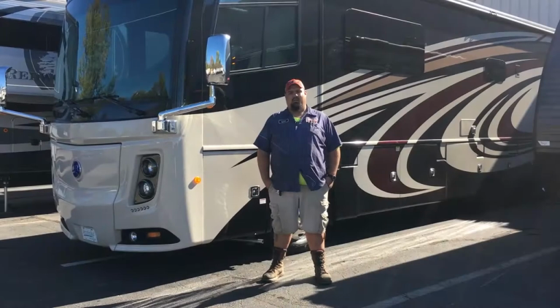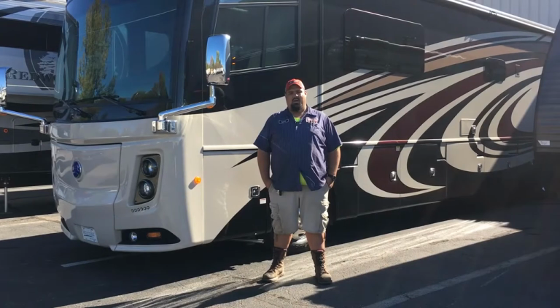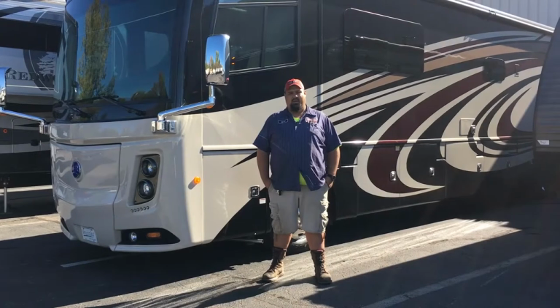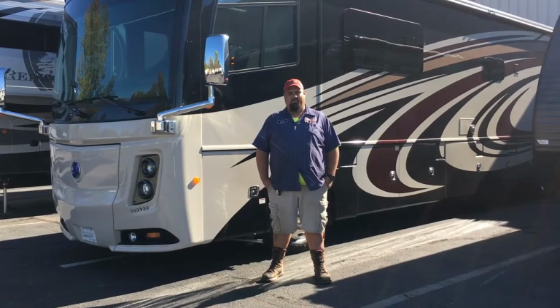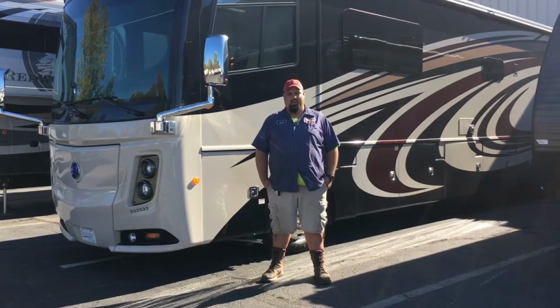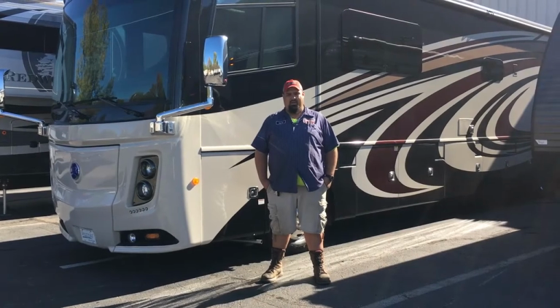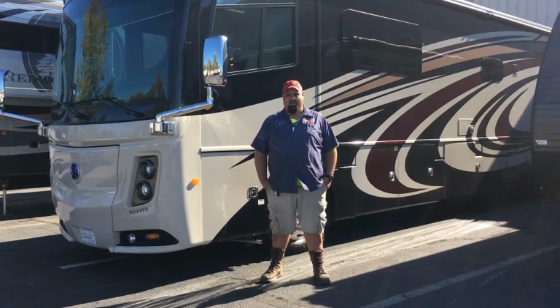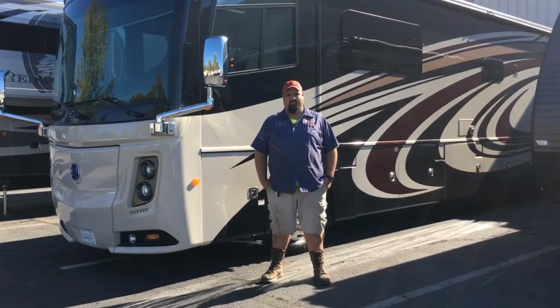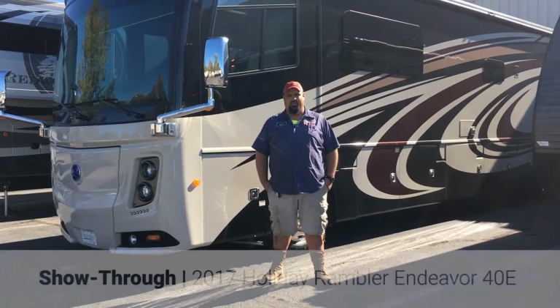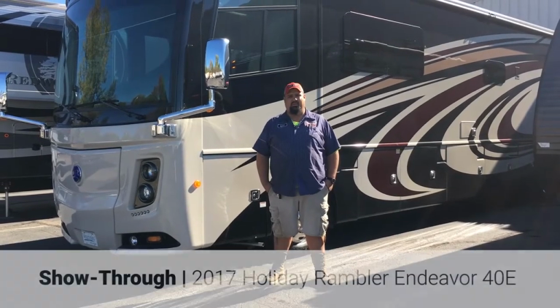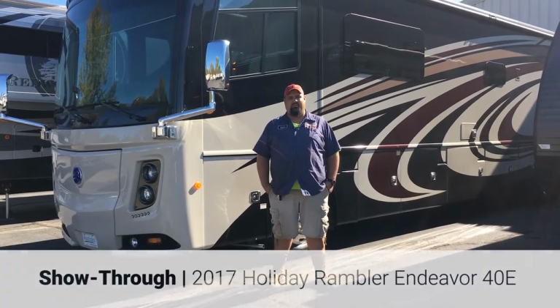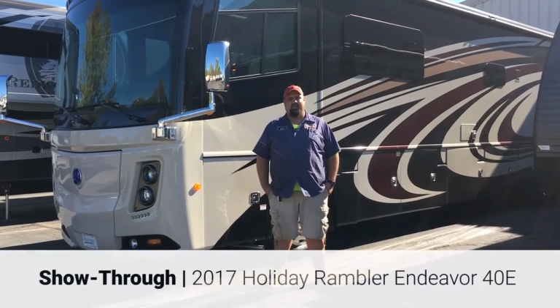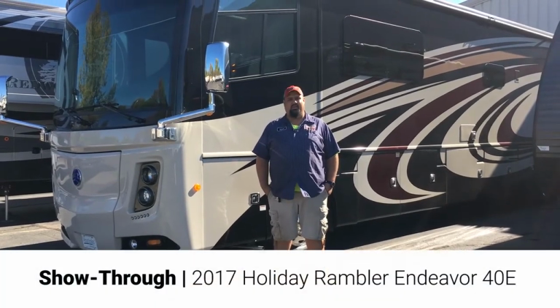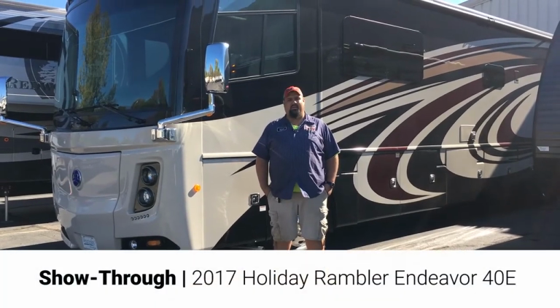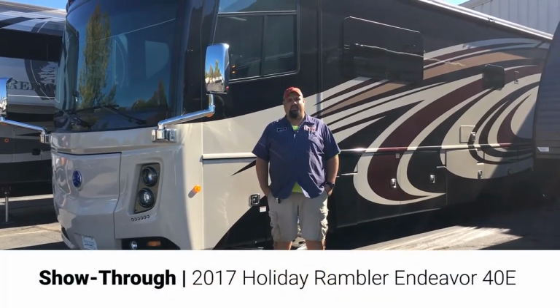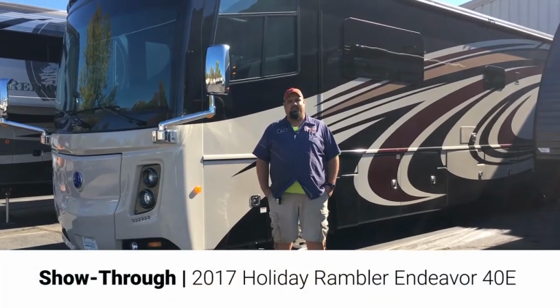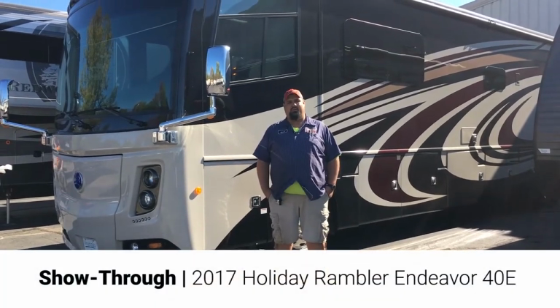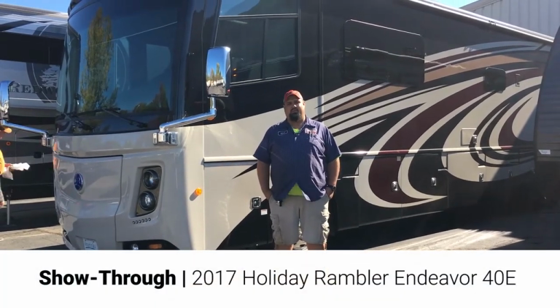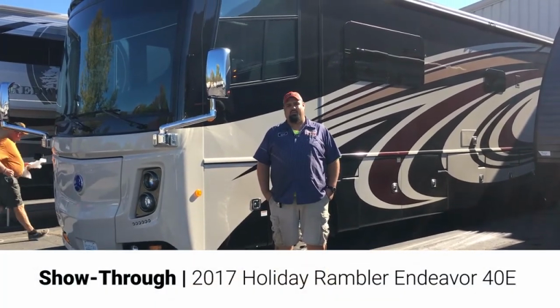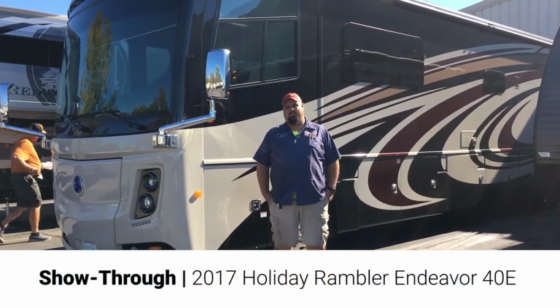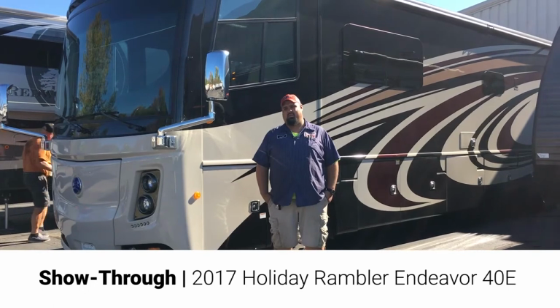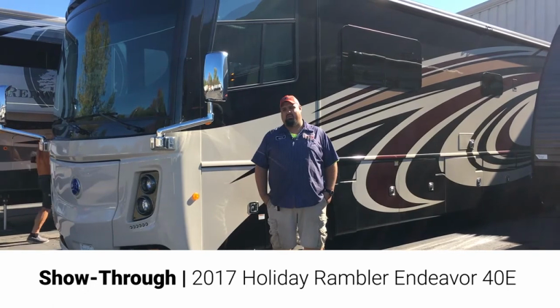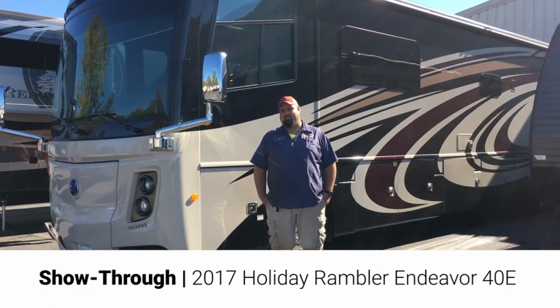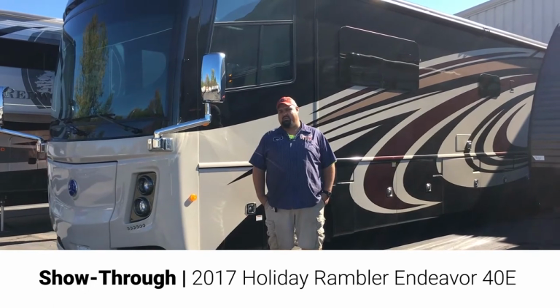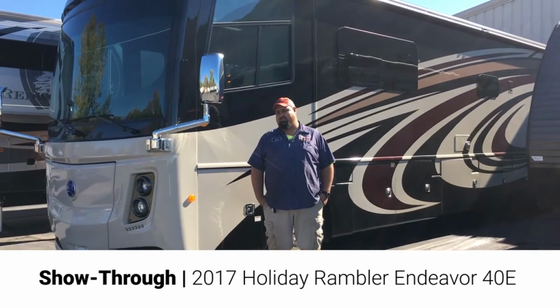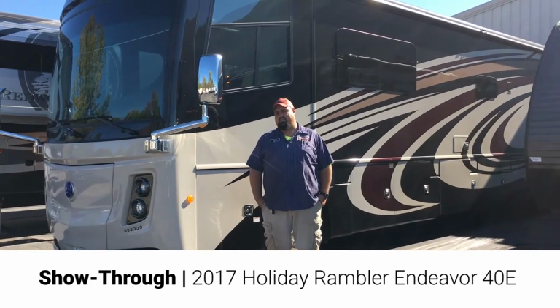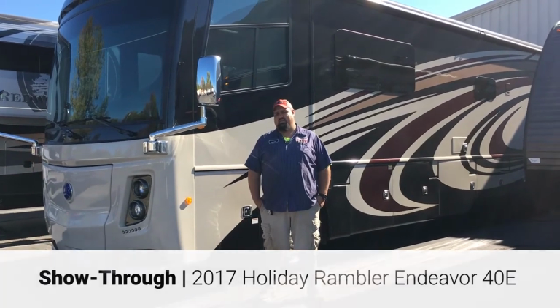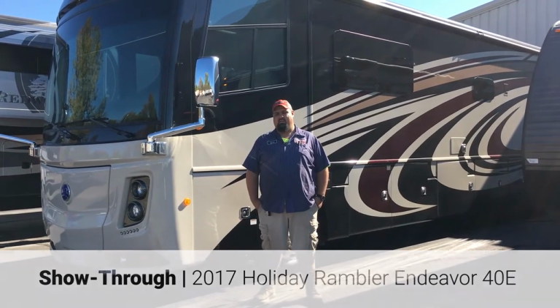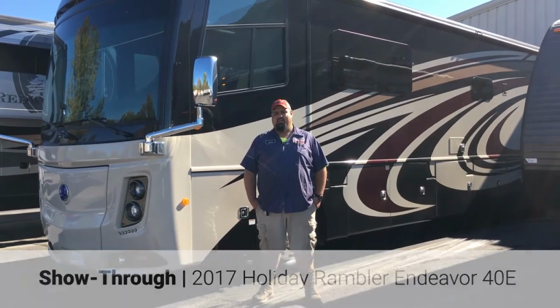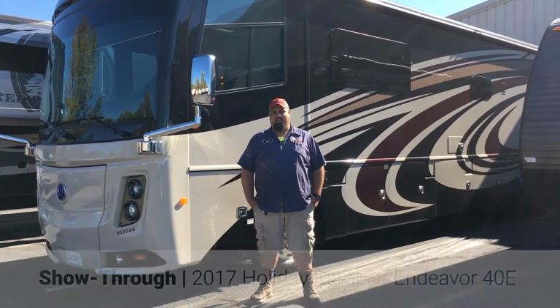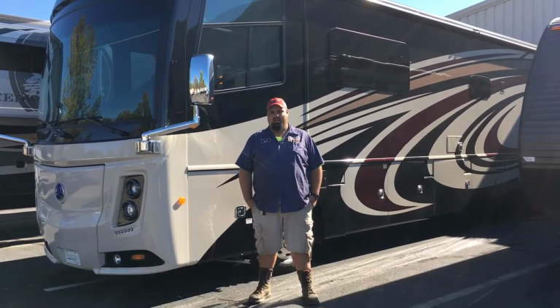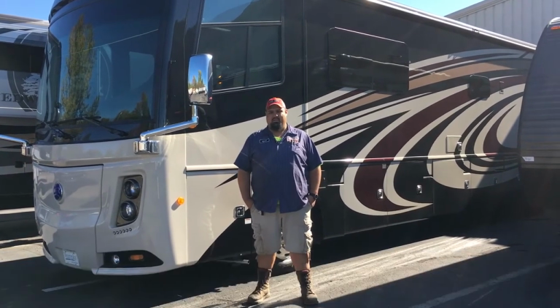Hi, my name is Ryan from V-Rinks RV. I'm here to show you your 2017 Endeavor.